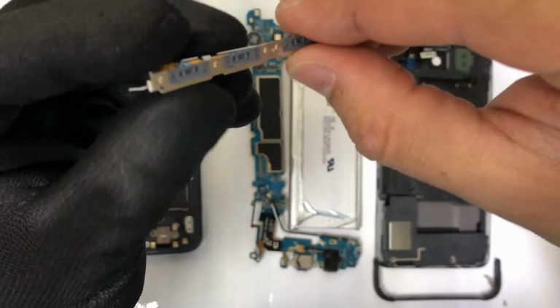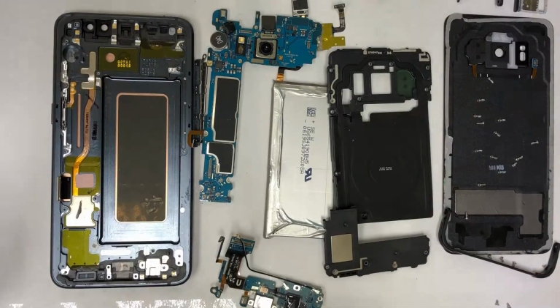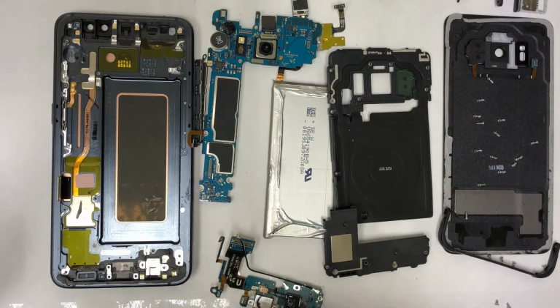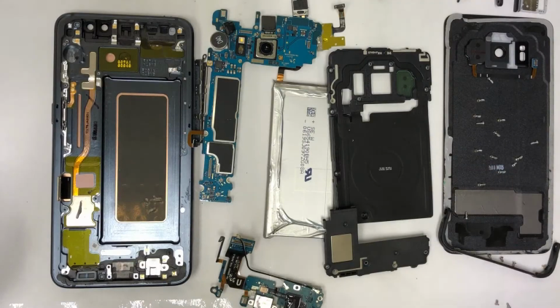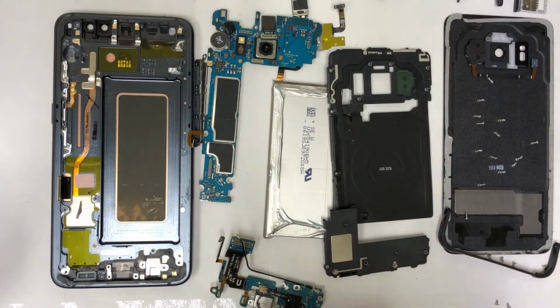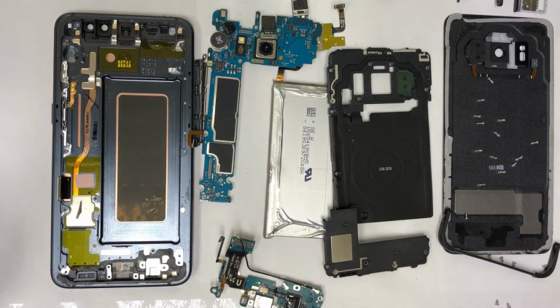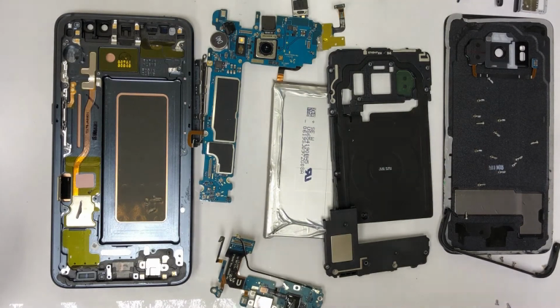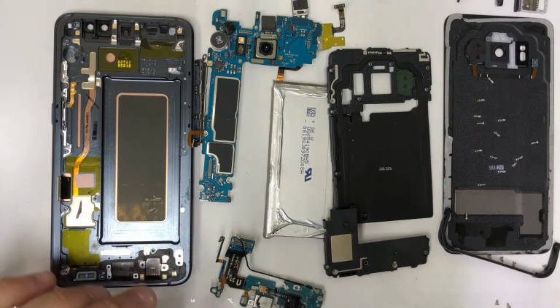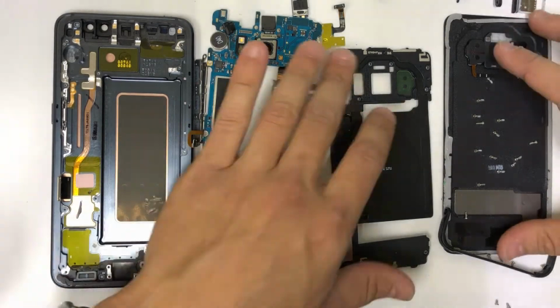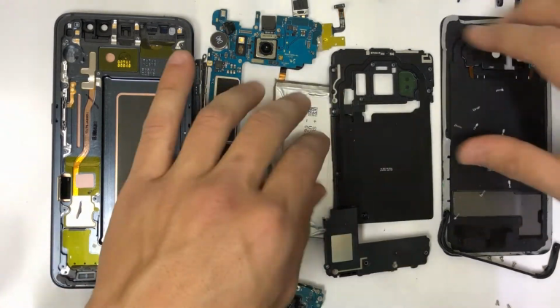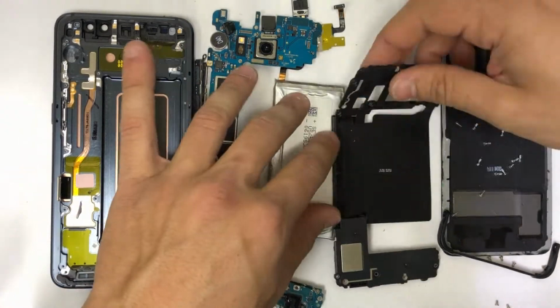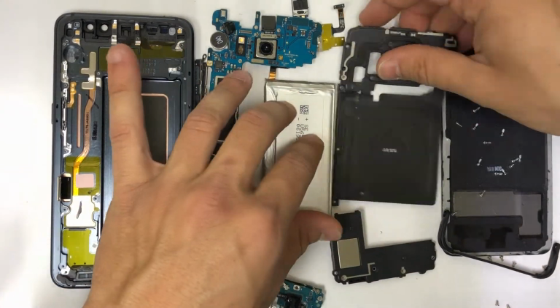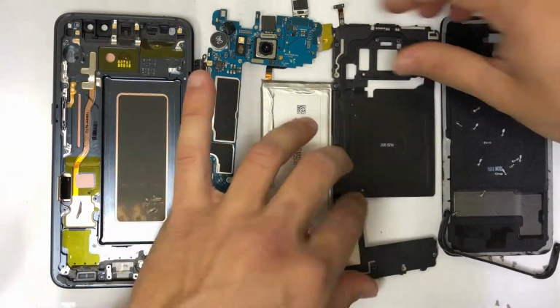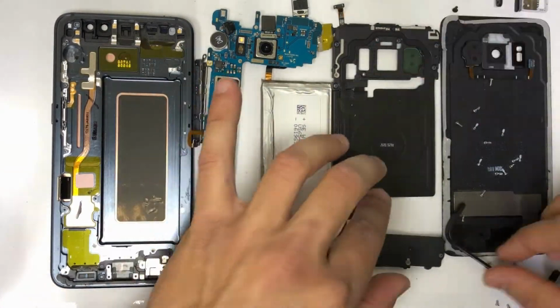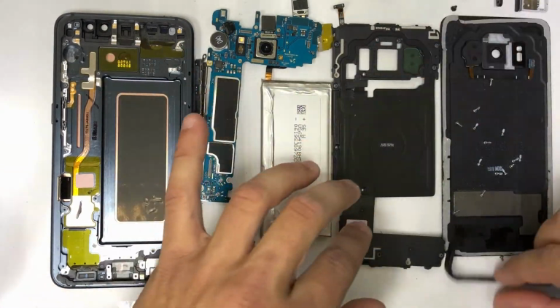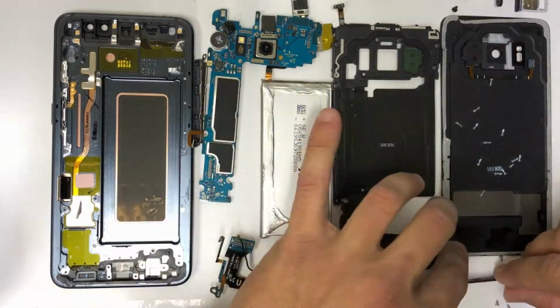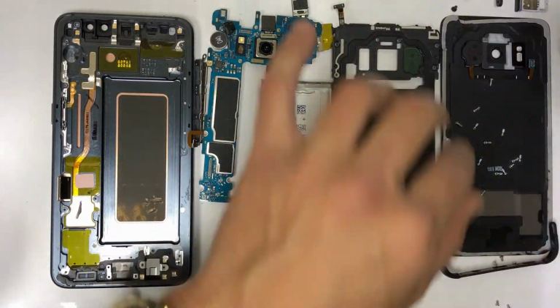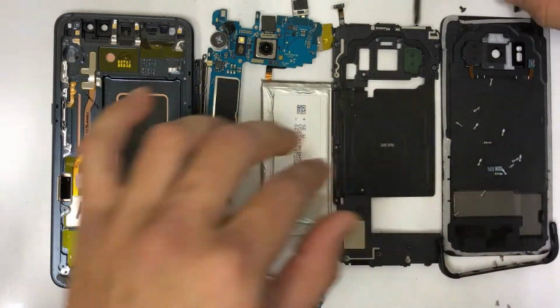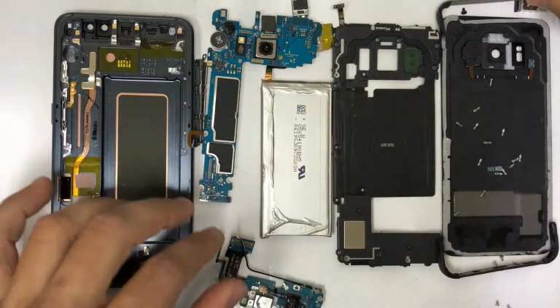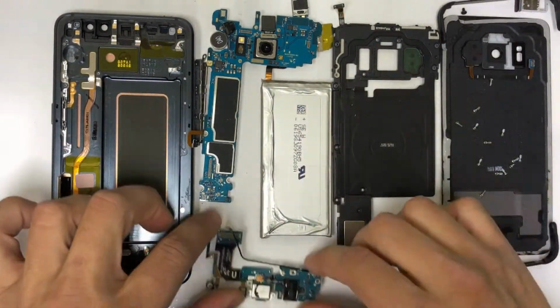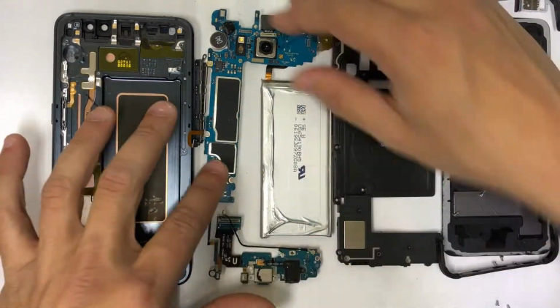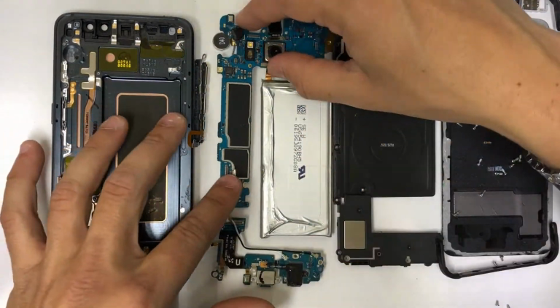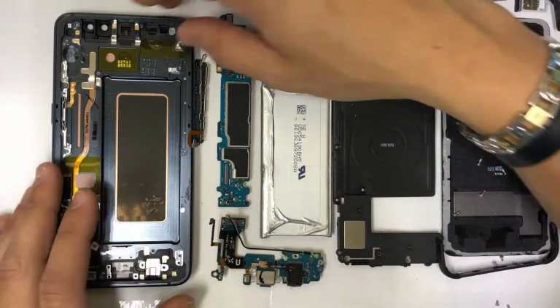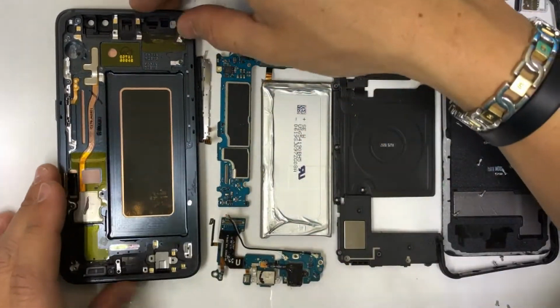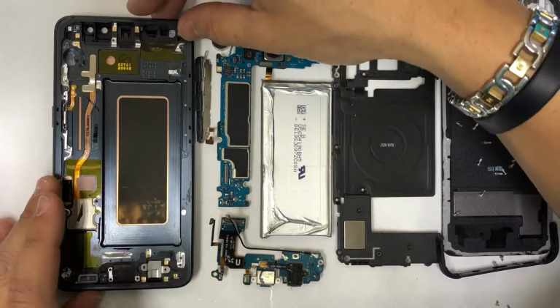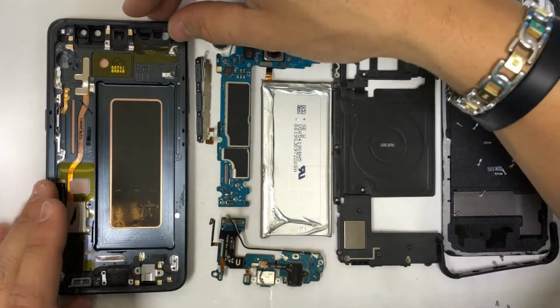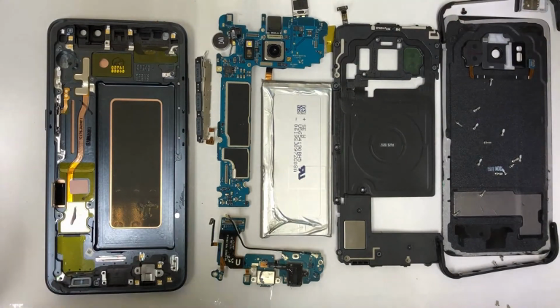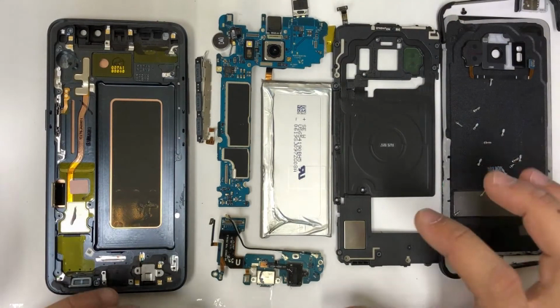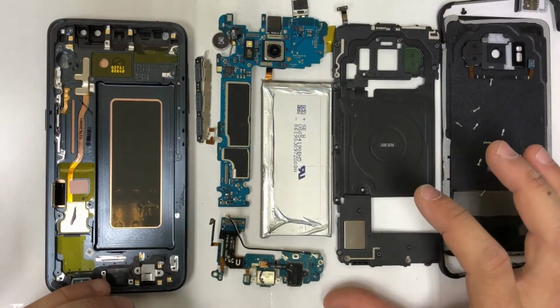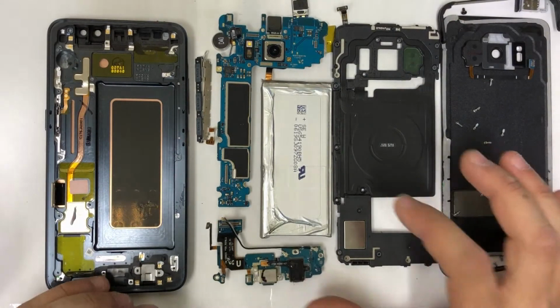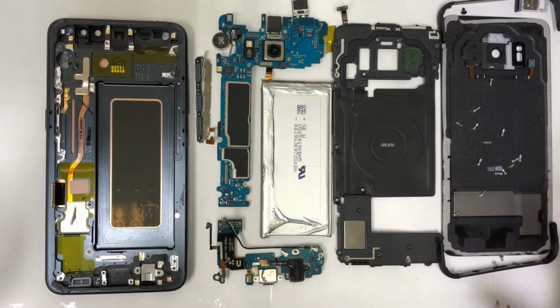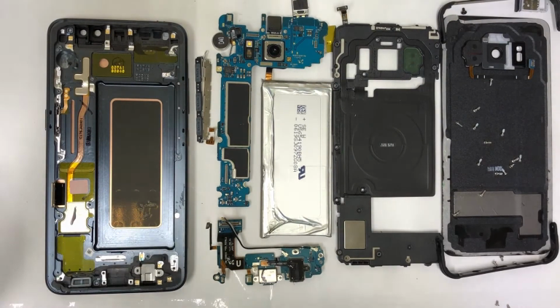And this is what your Samsung Galaxy S8 Active looks like completely taken apart.